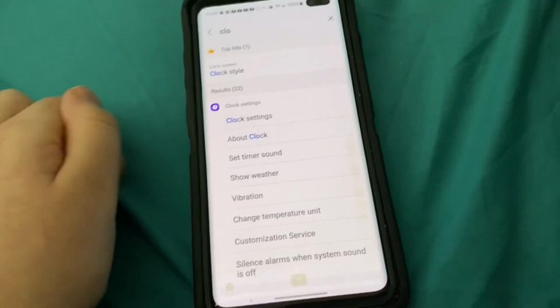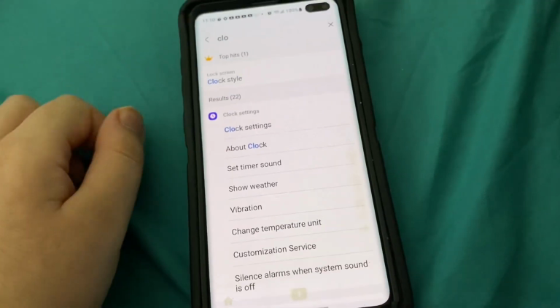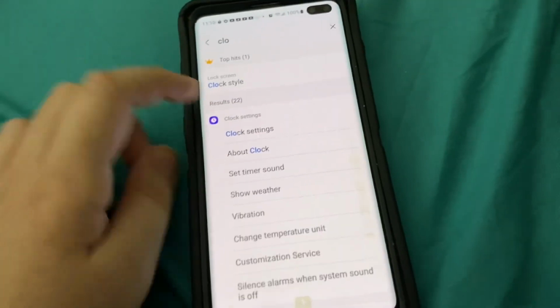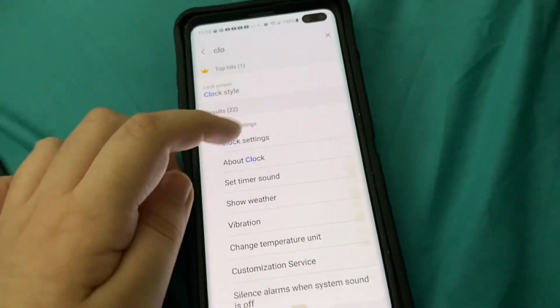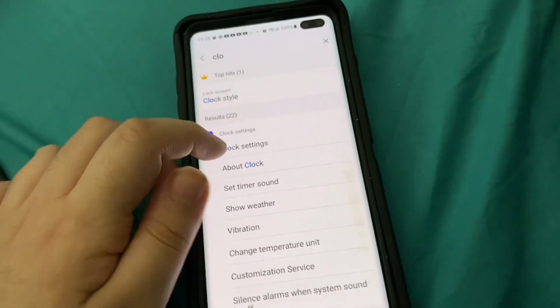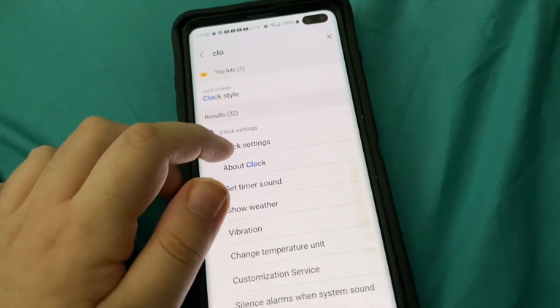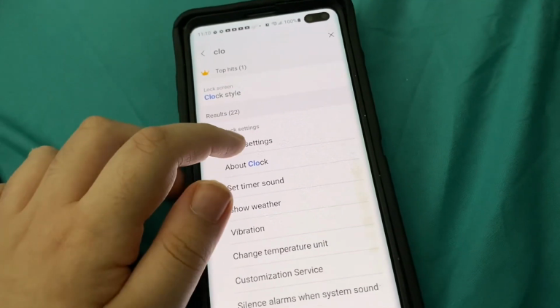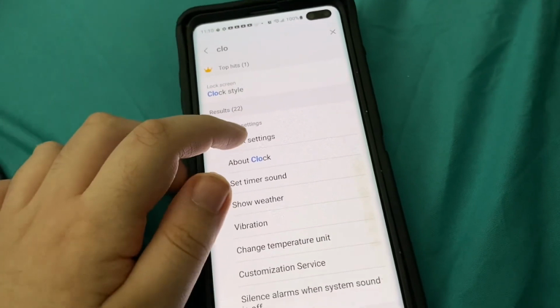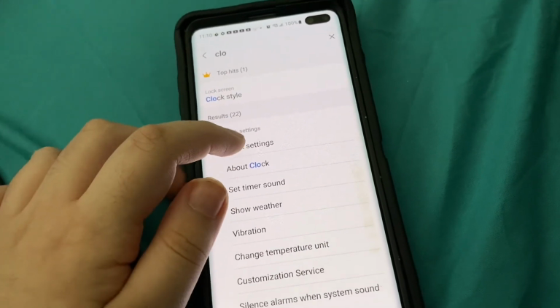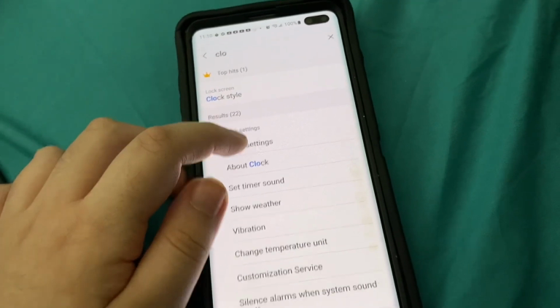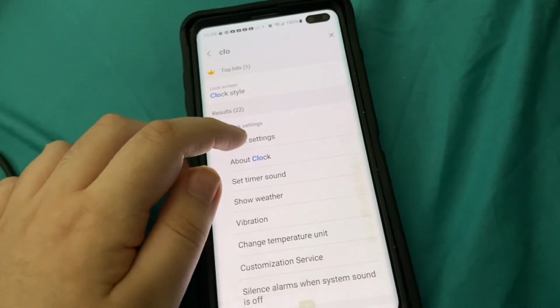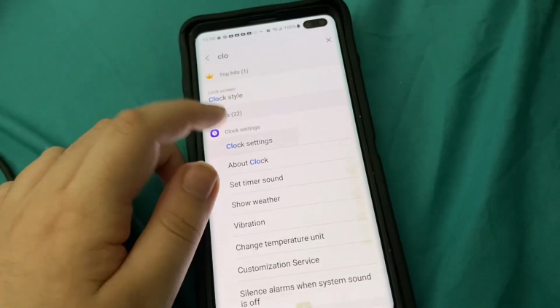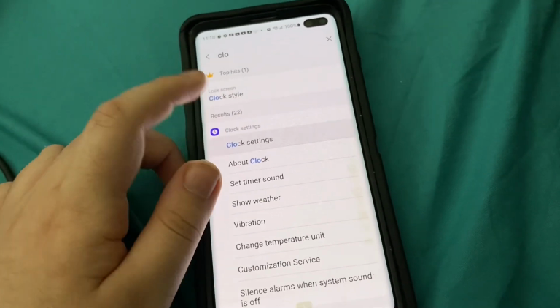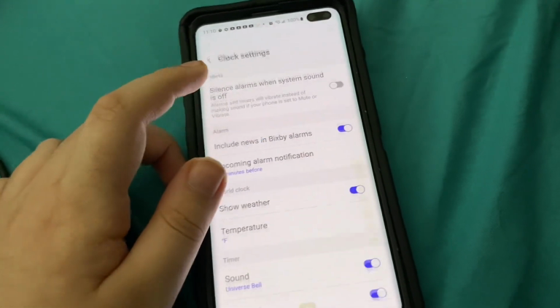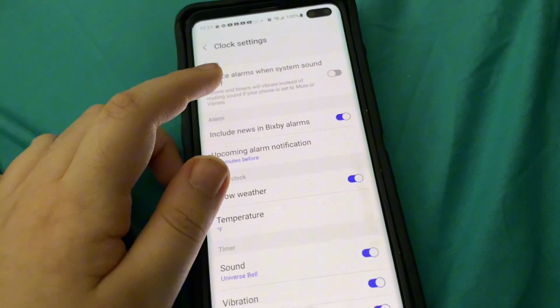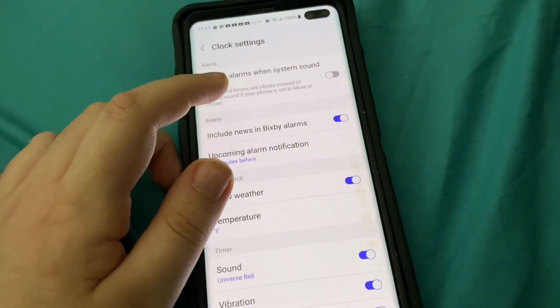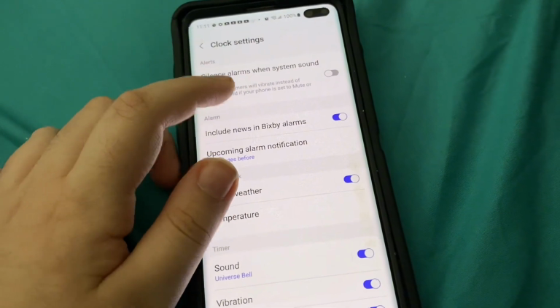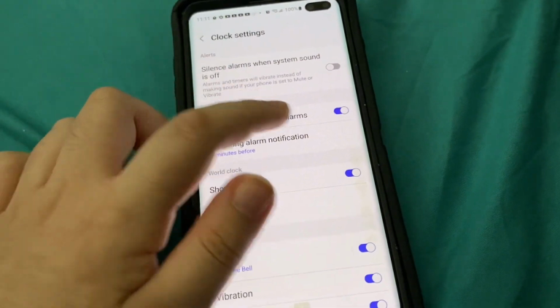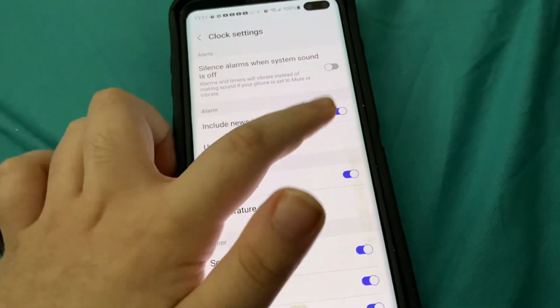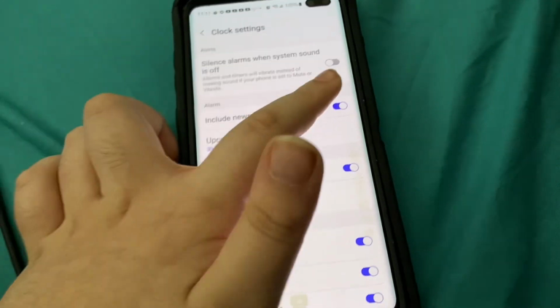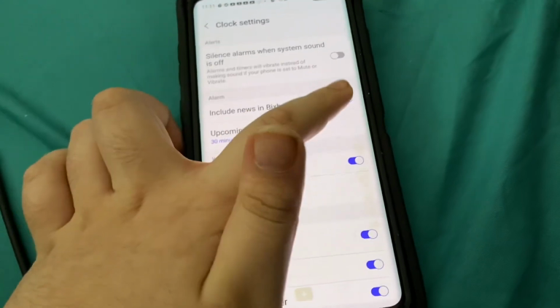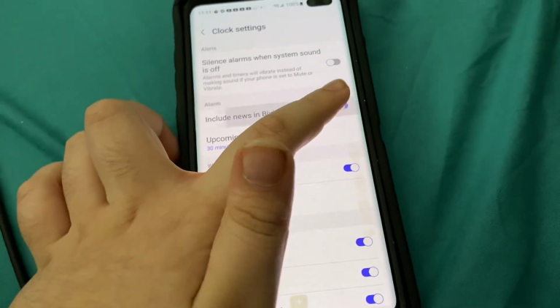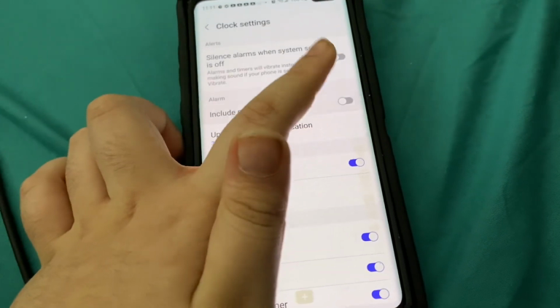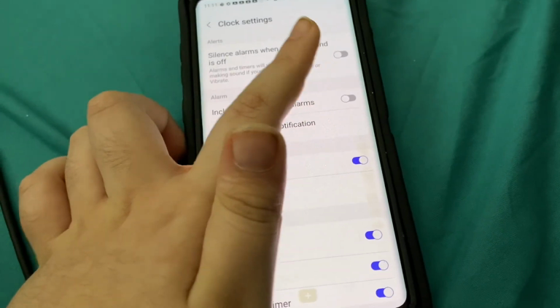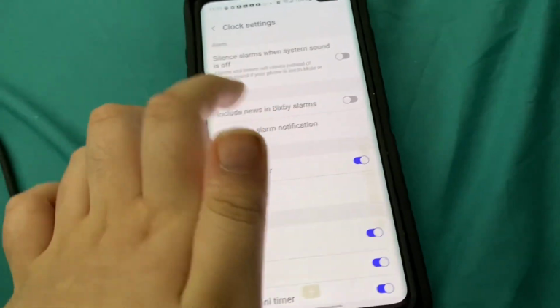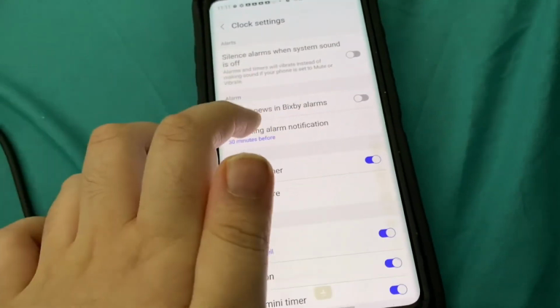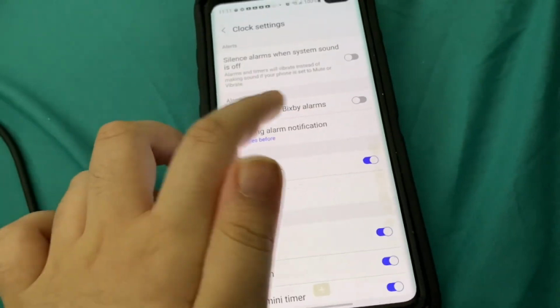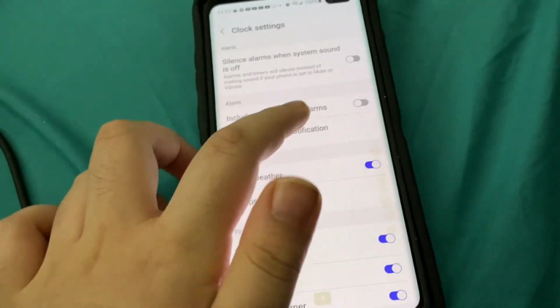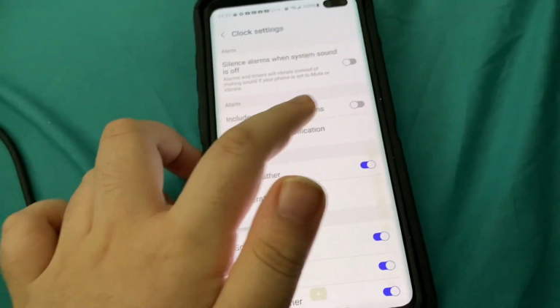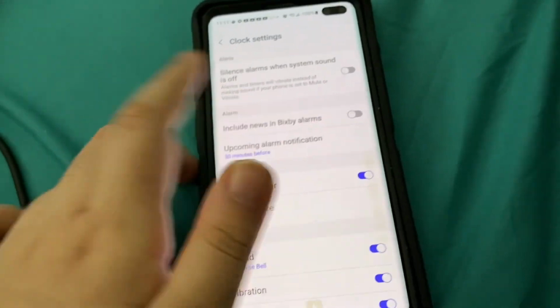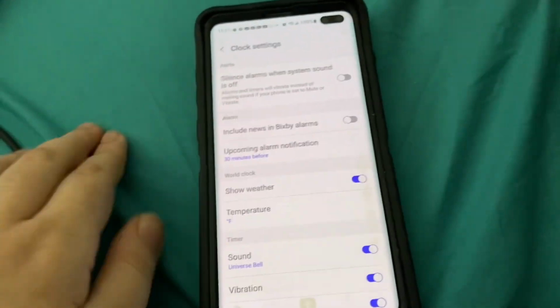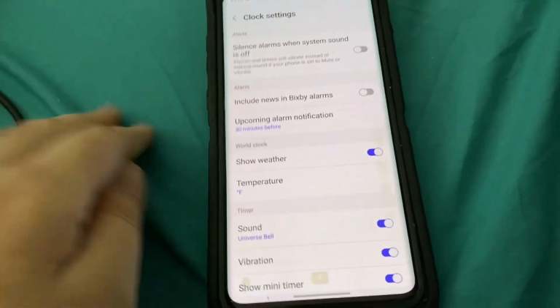If you don't want the news on your Bixby alarms, go to clock settings and then uncheck 'include news in Bixby alarms'.